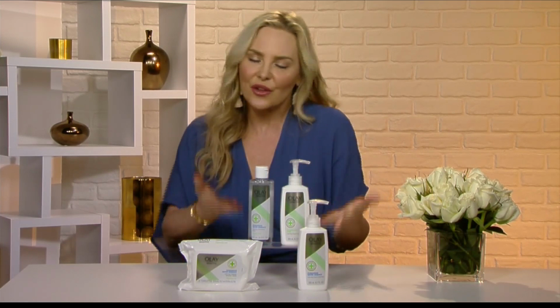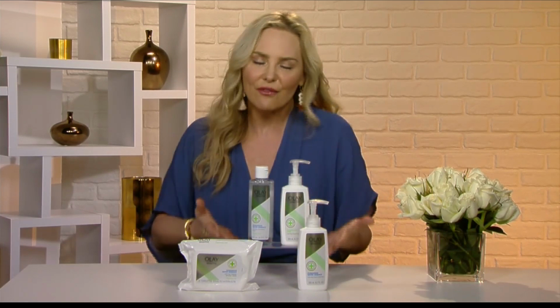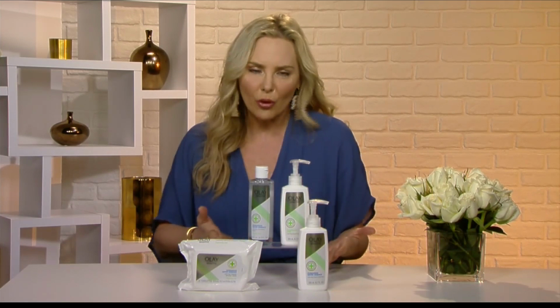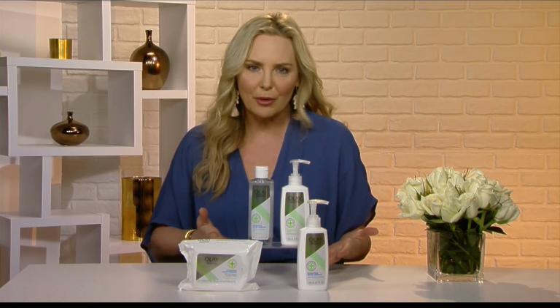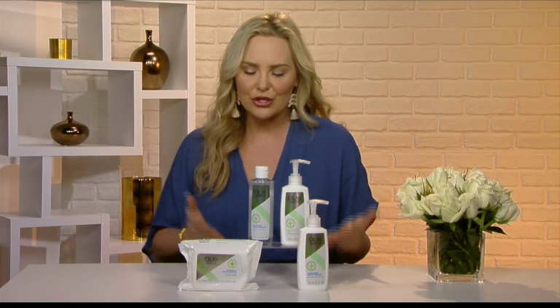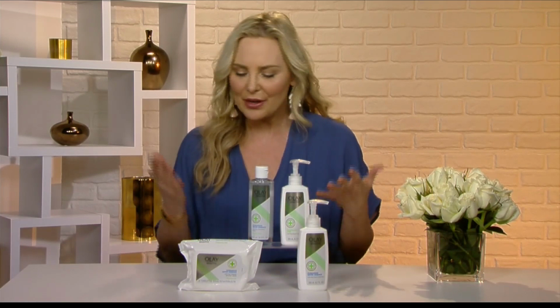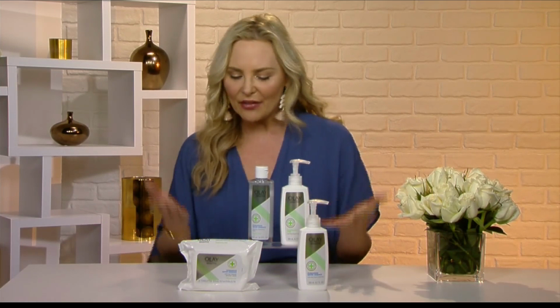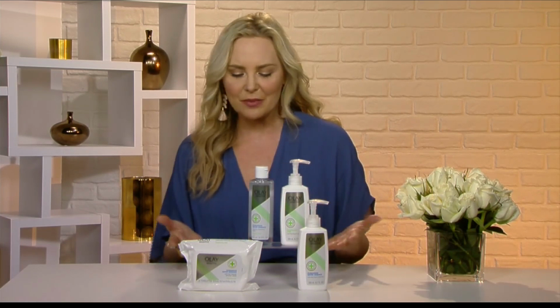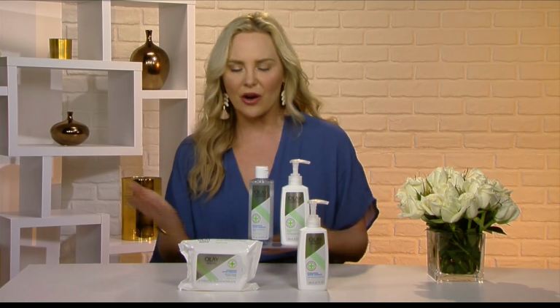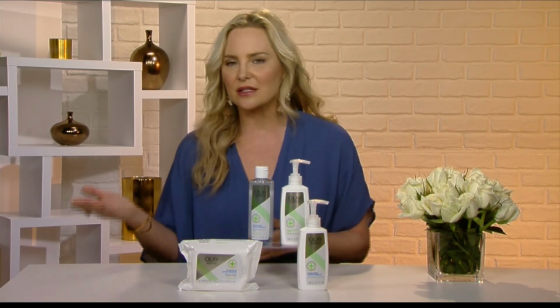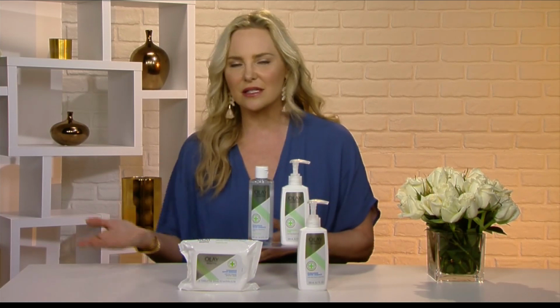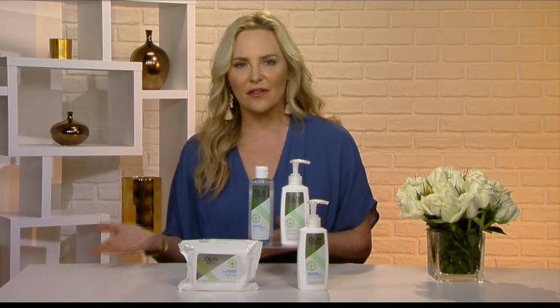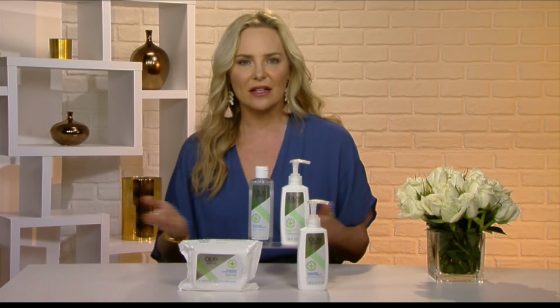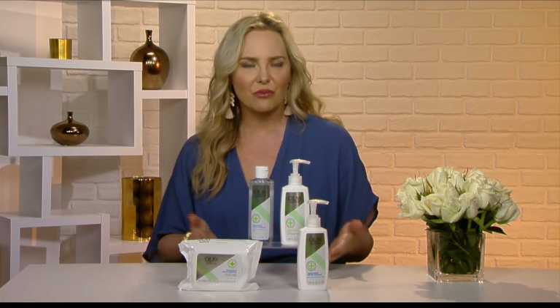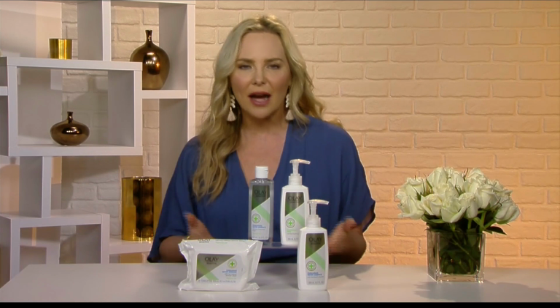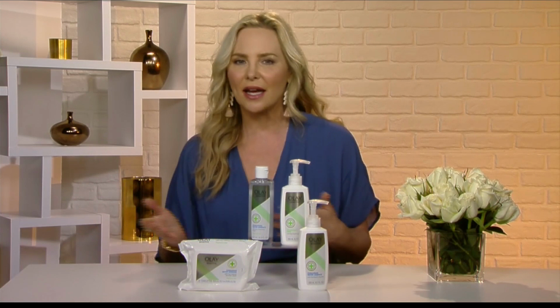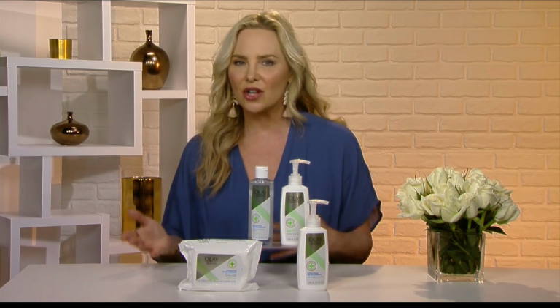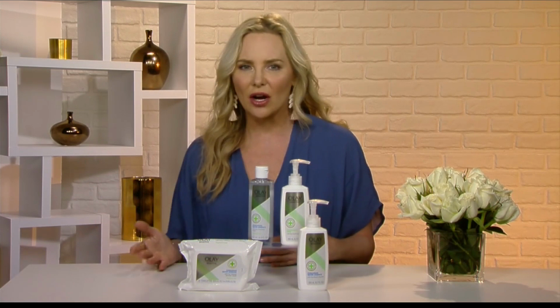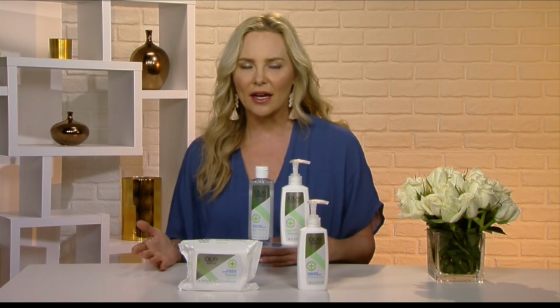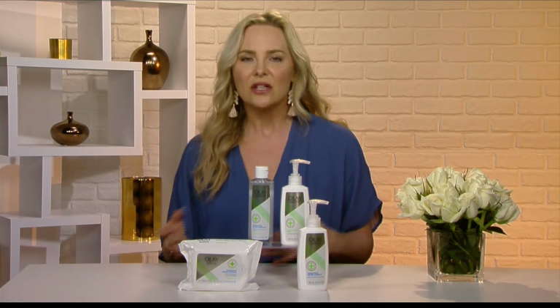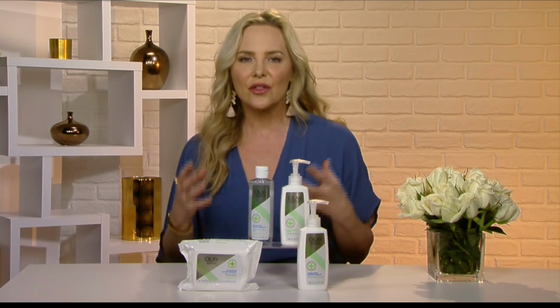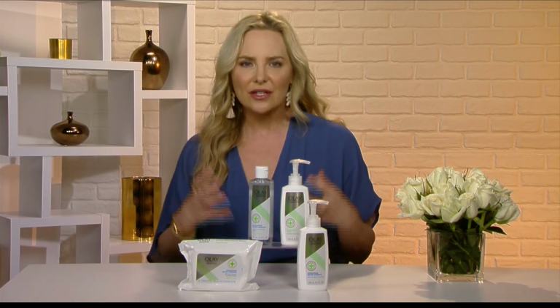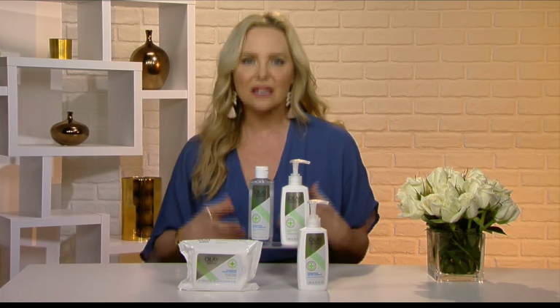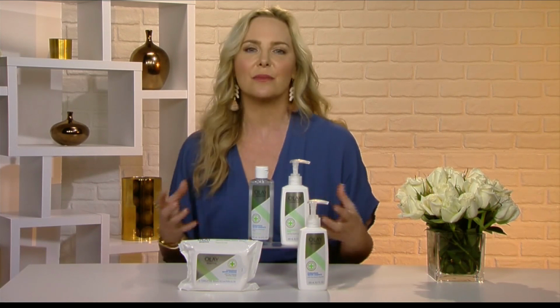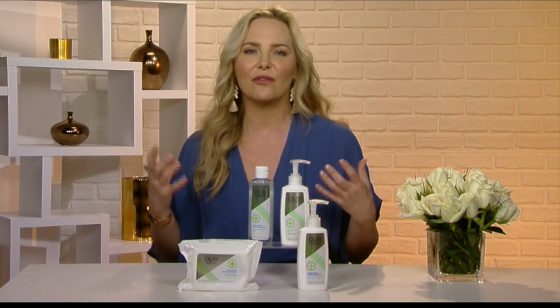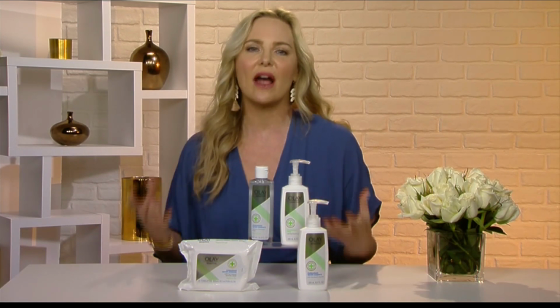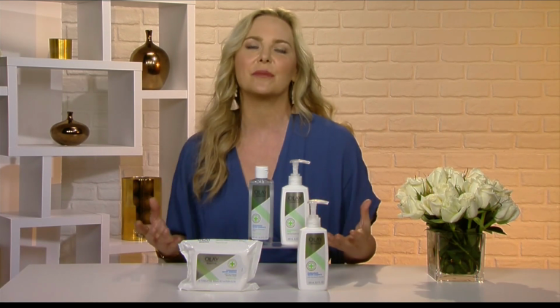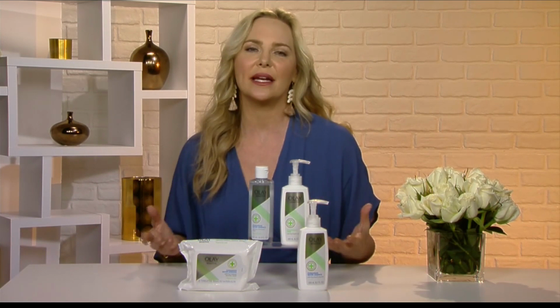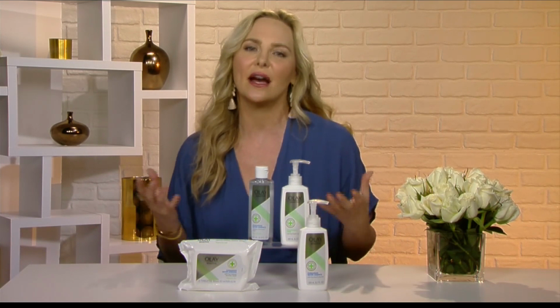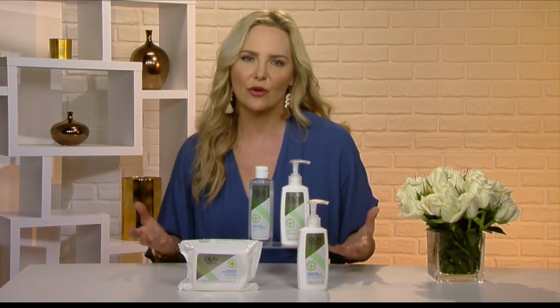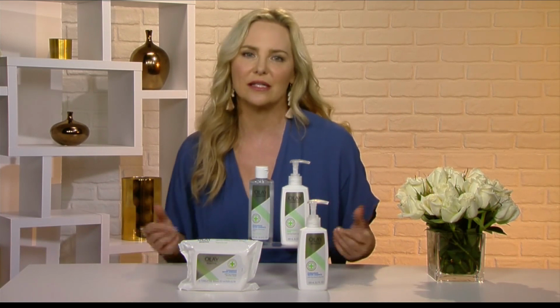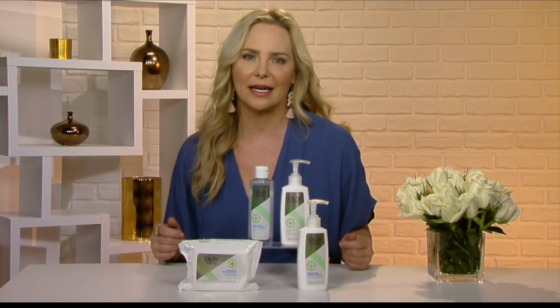They're affordable too — you can get these products at CVS, Rite Aid, and Target, so they're accessible for everybody to have great skin.